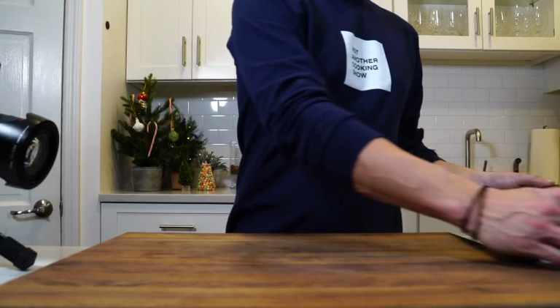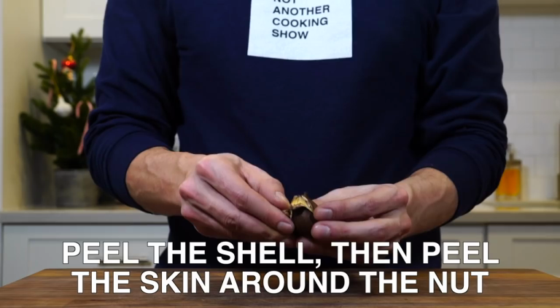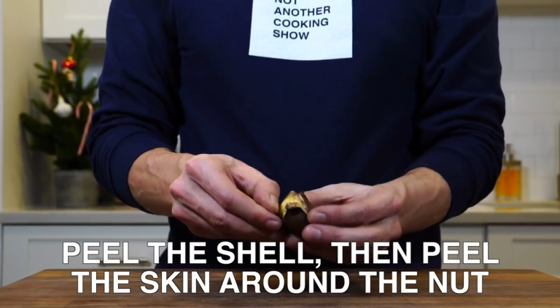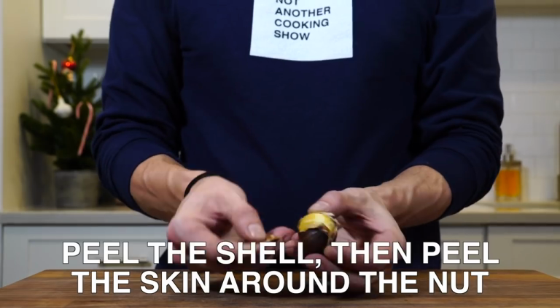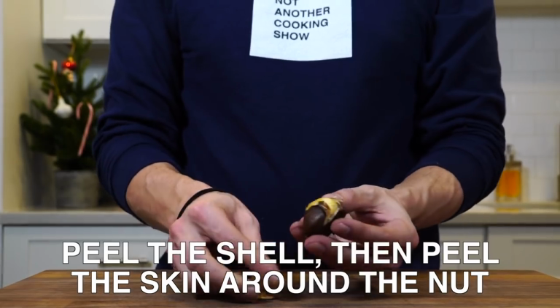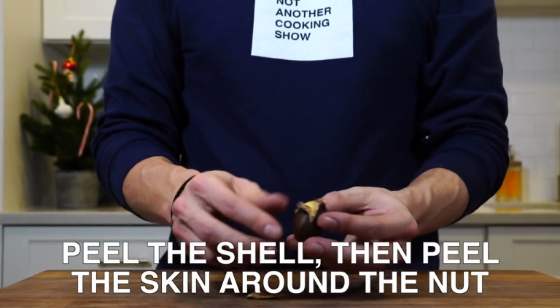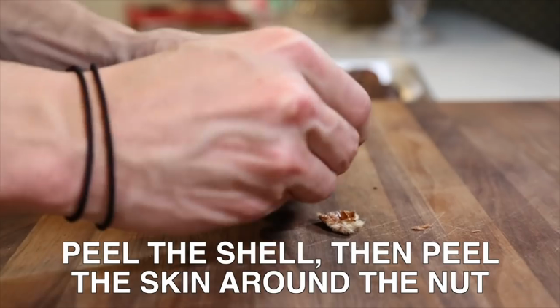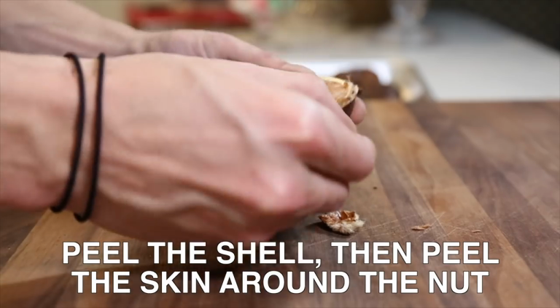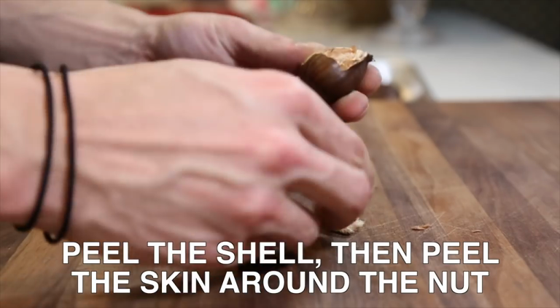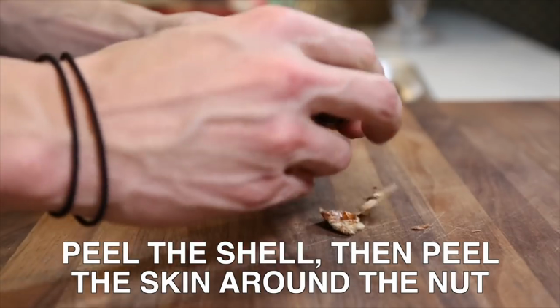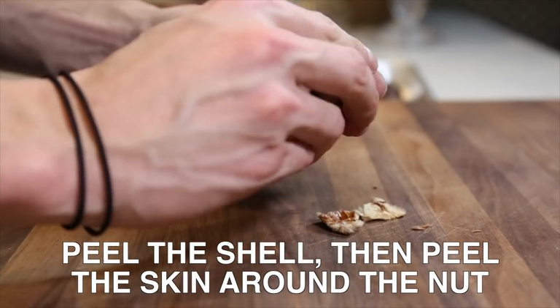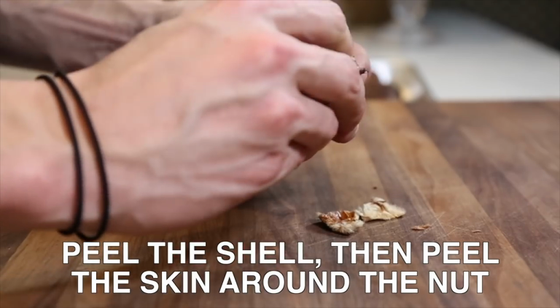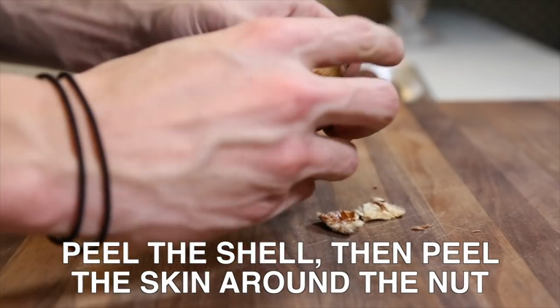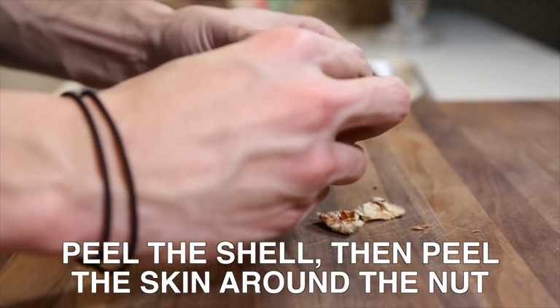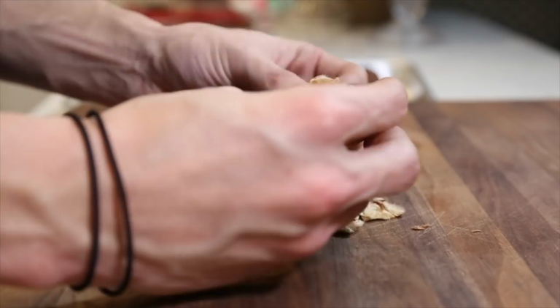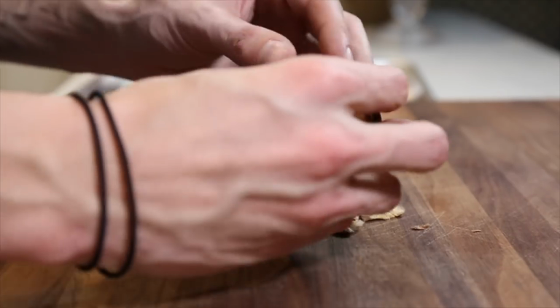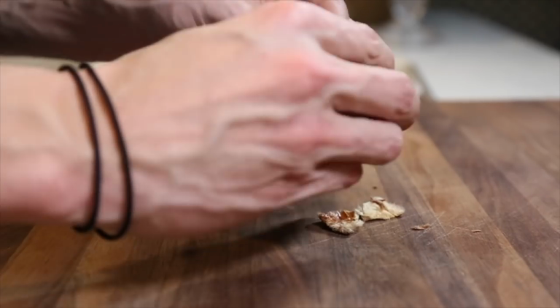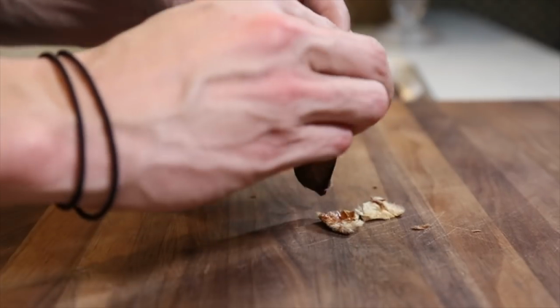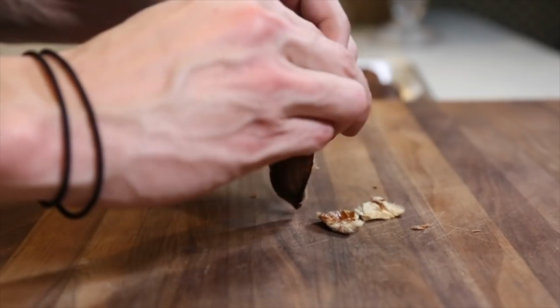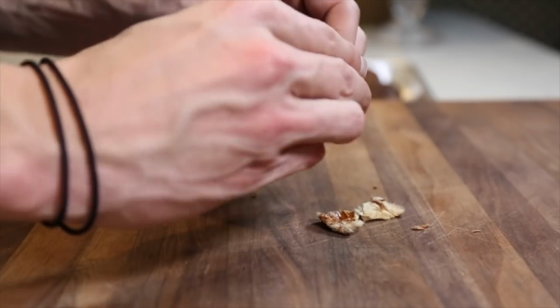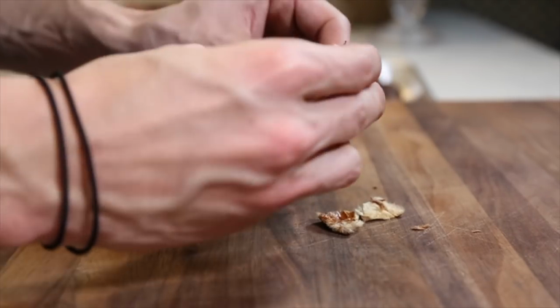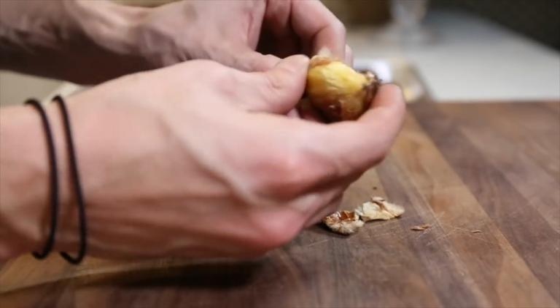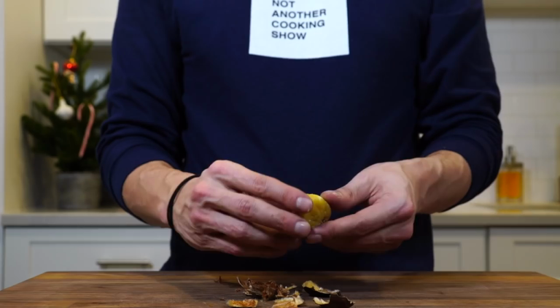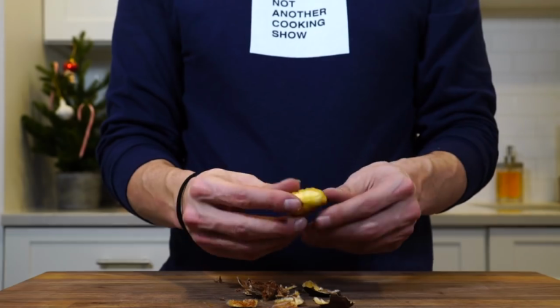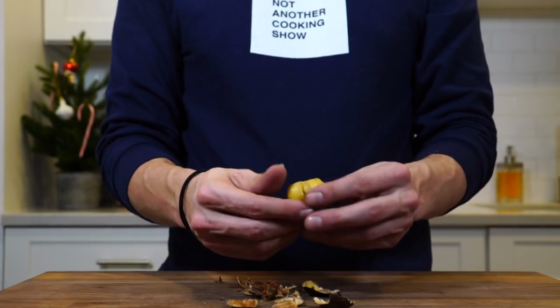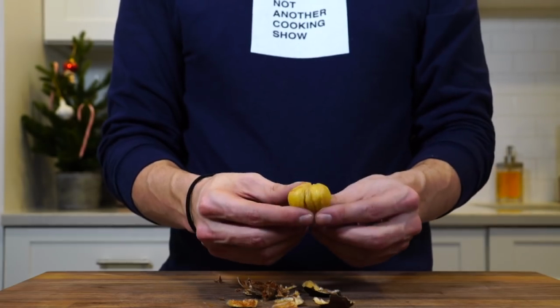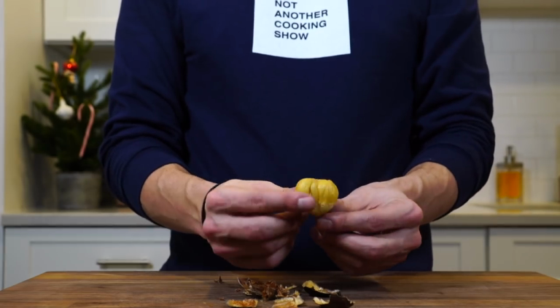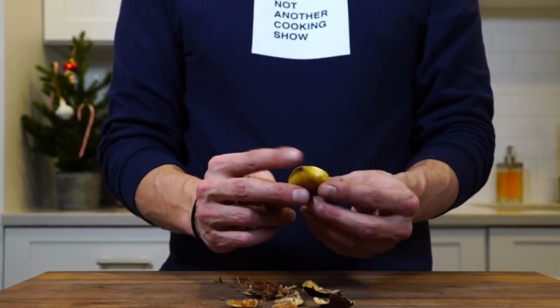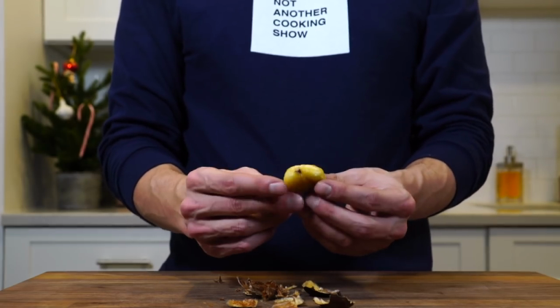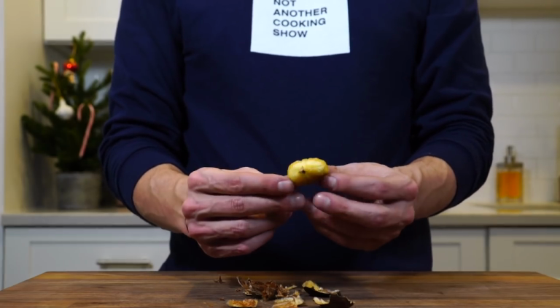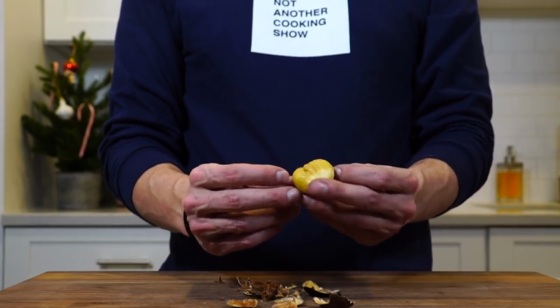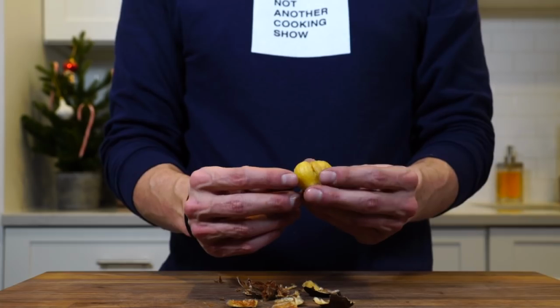We'll peel it apart. There you have it — roasted chestnut.